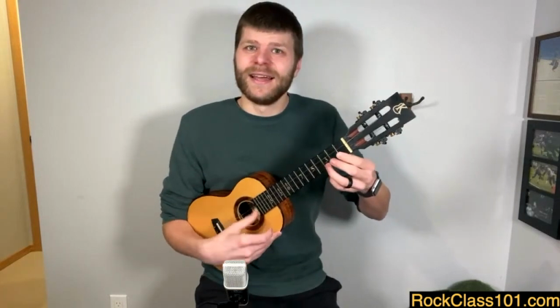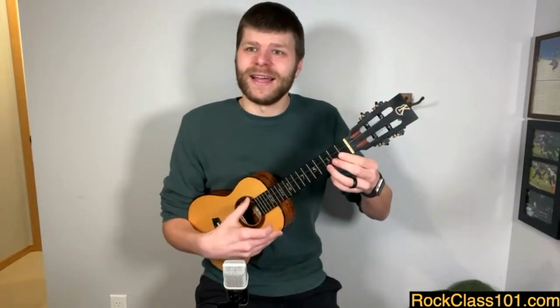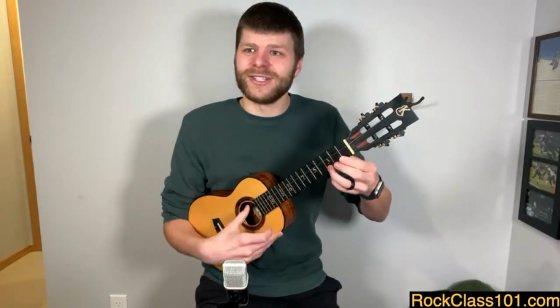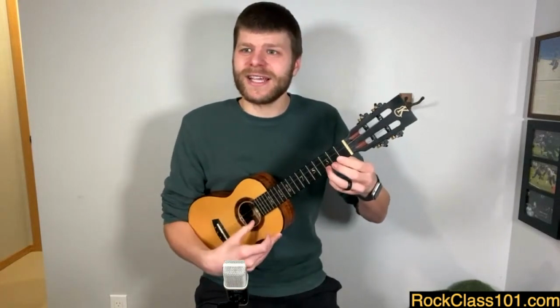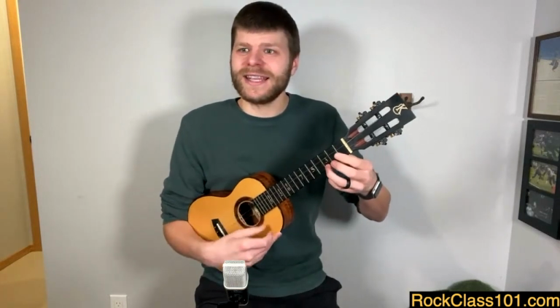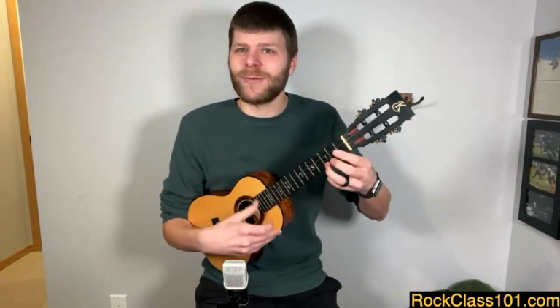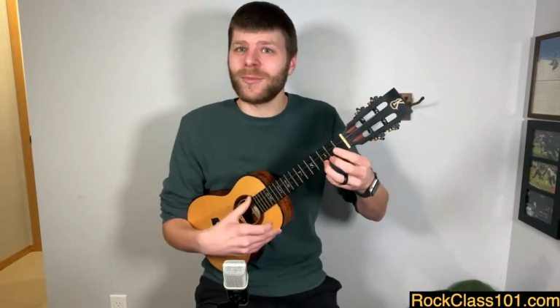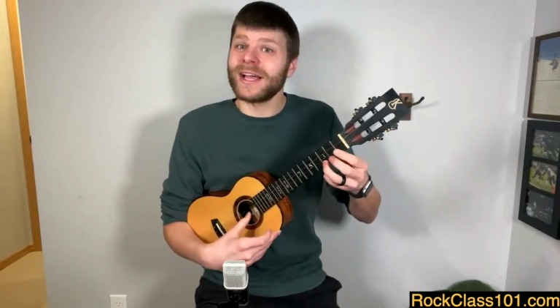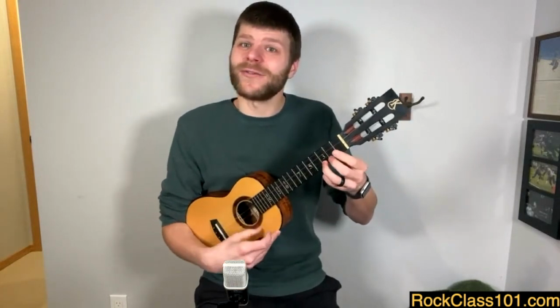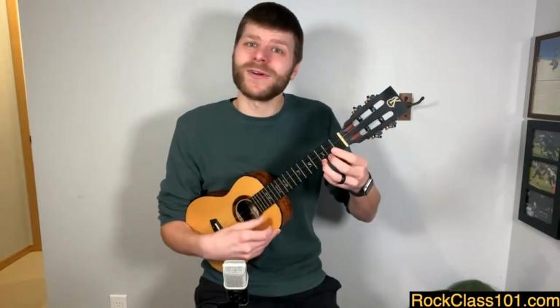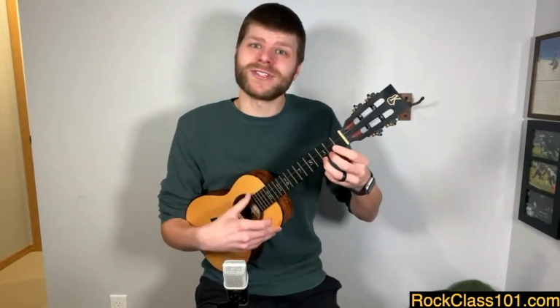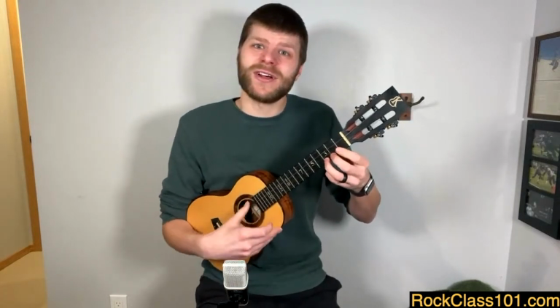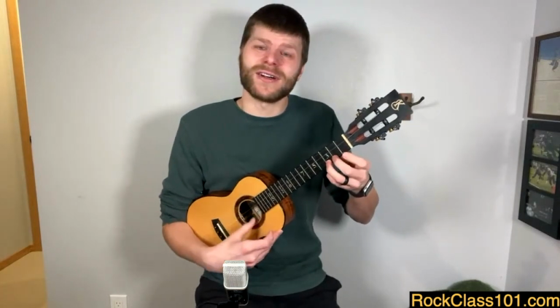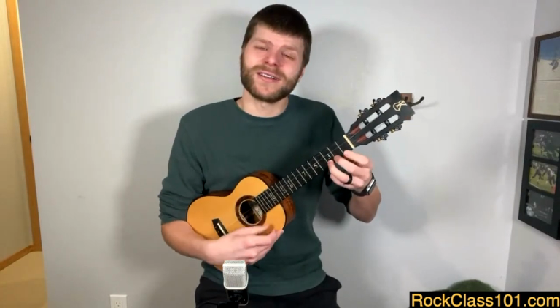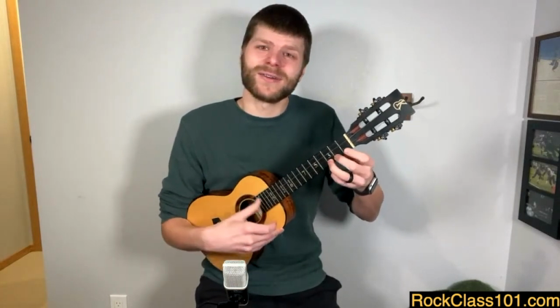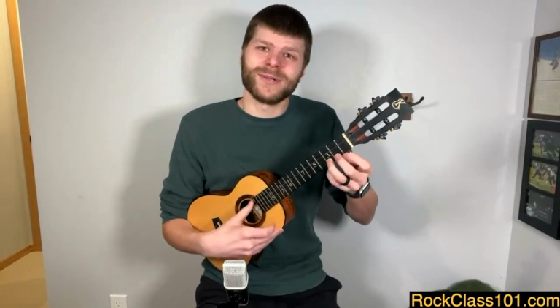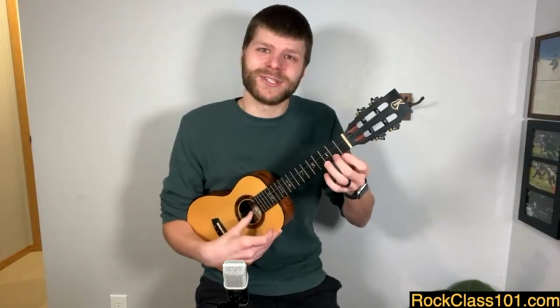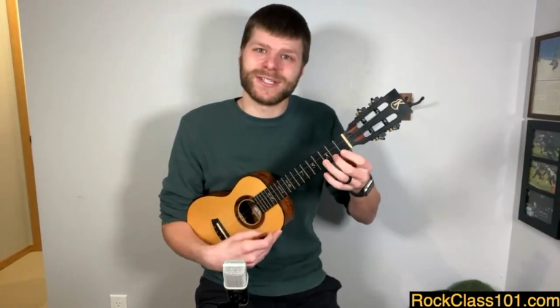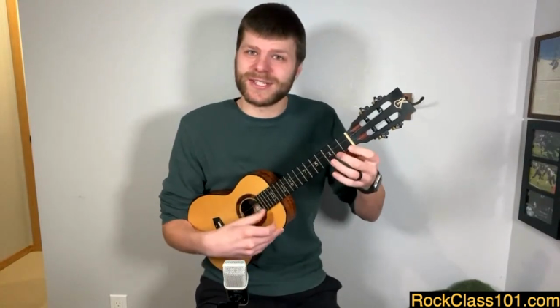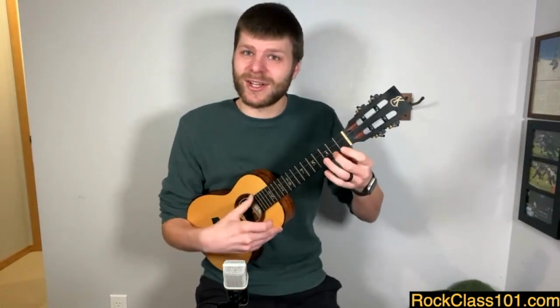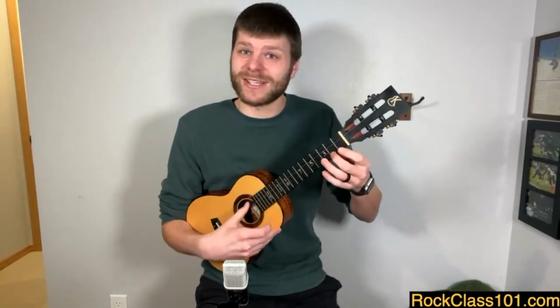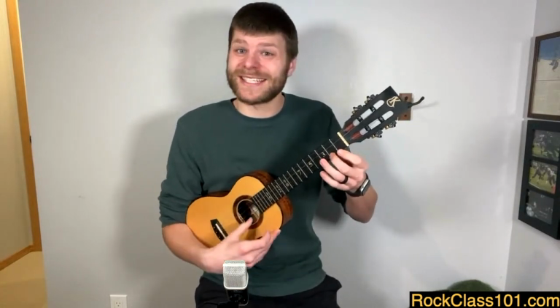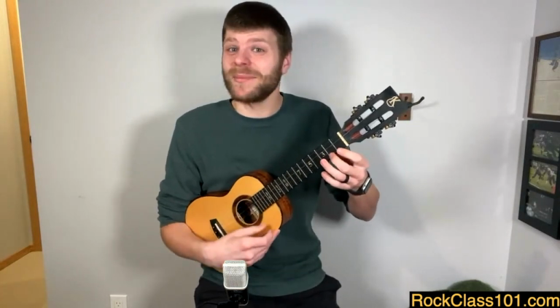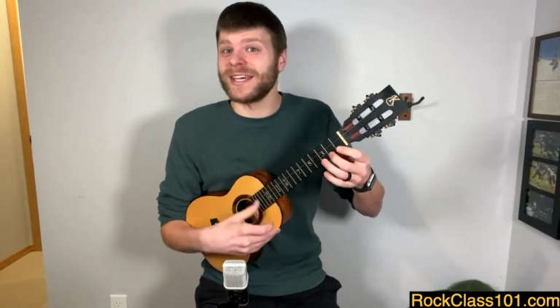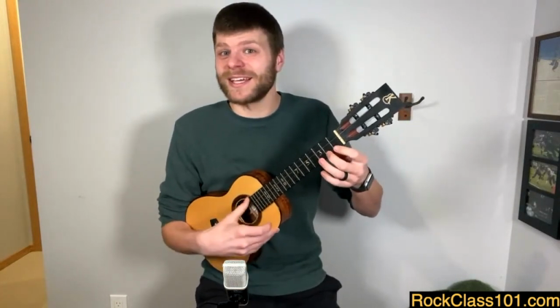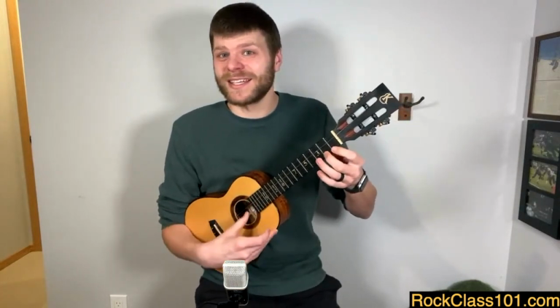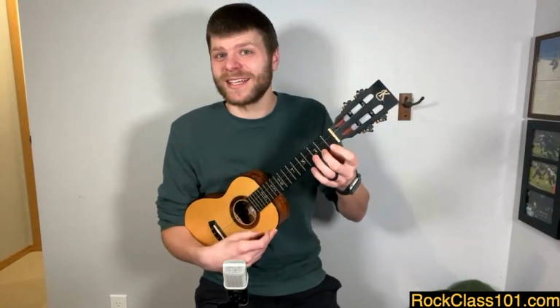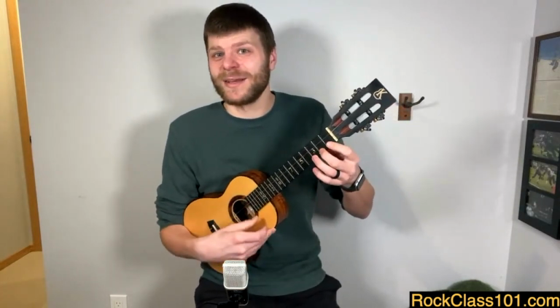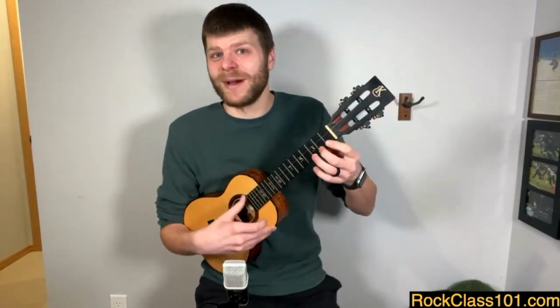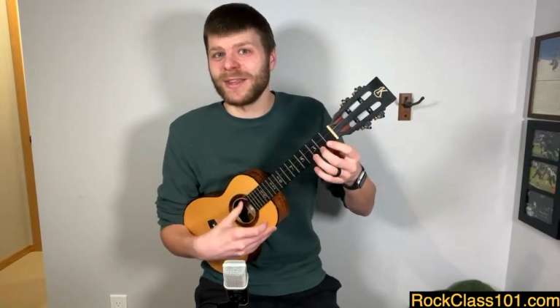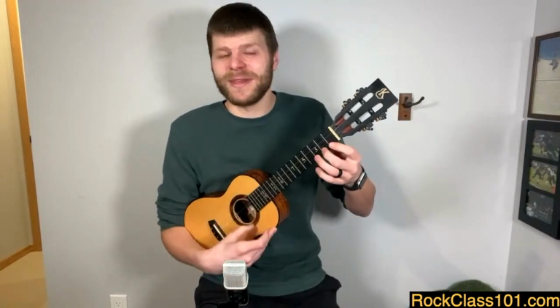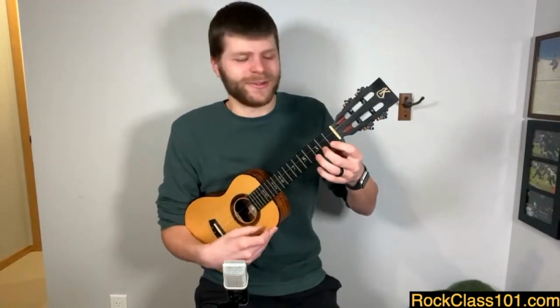And just like that, we're playing our first song — 'Something' by The Beatles.